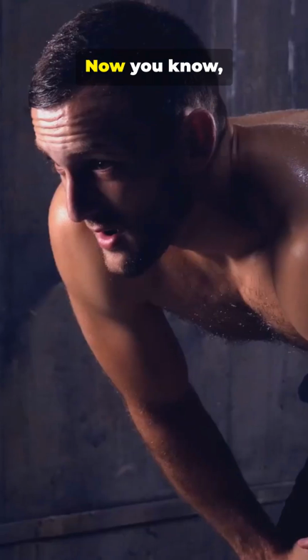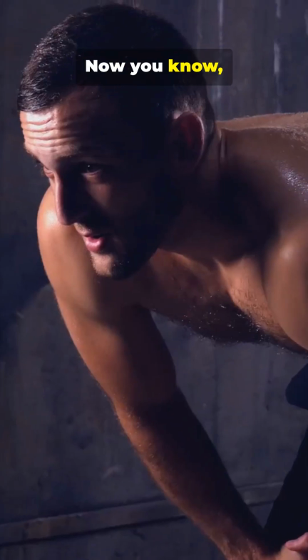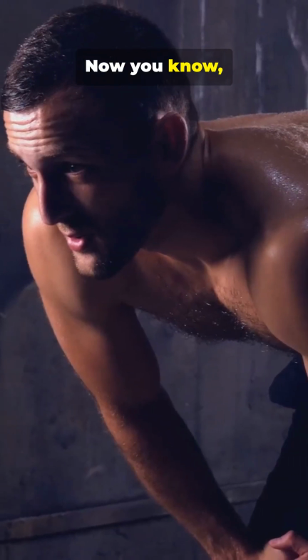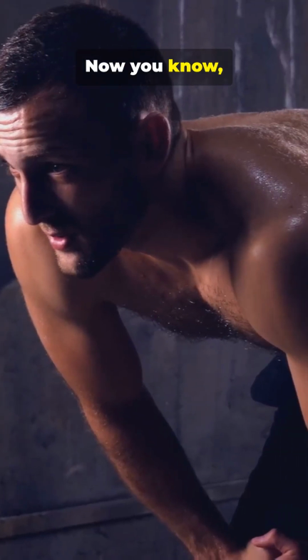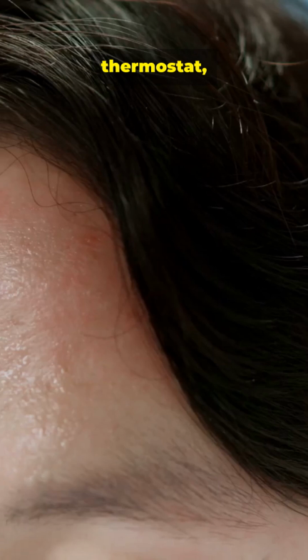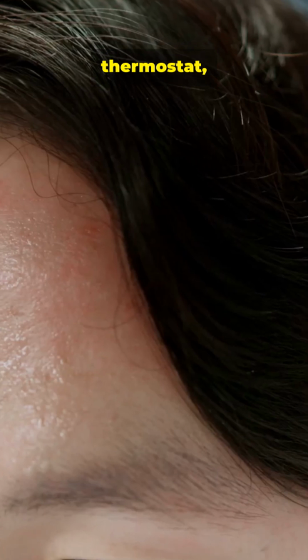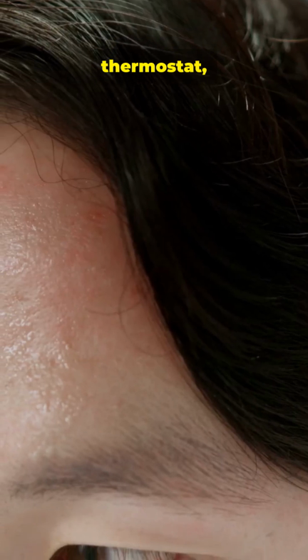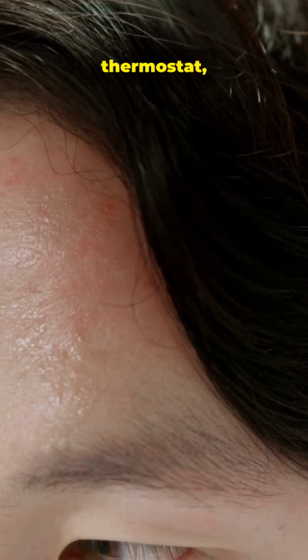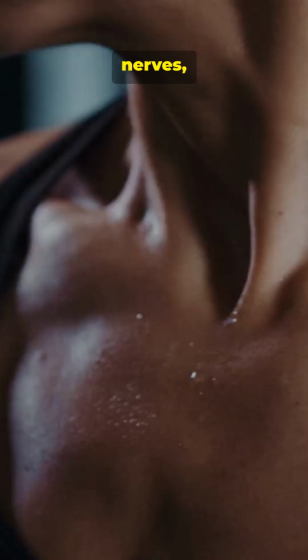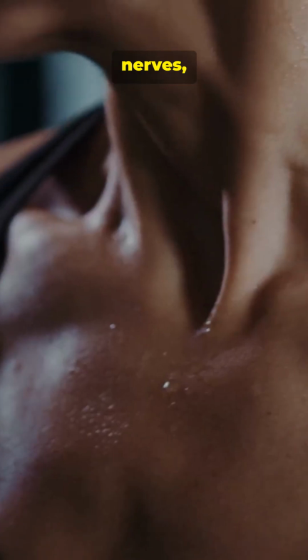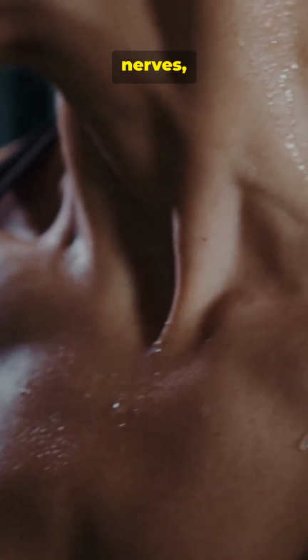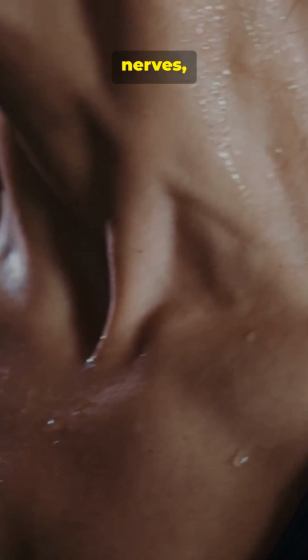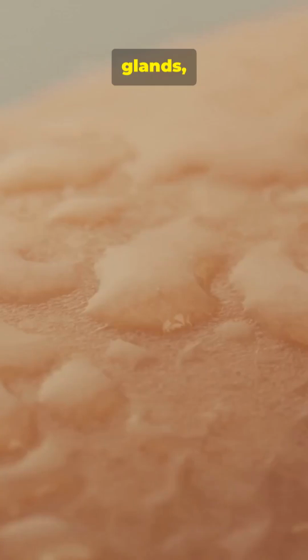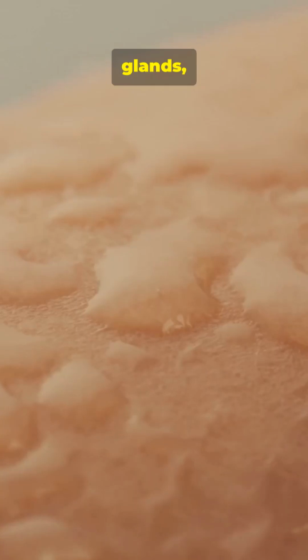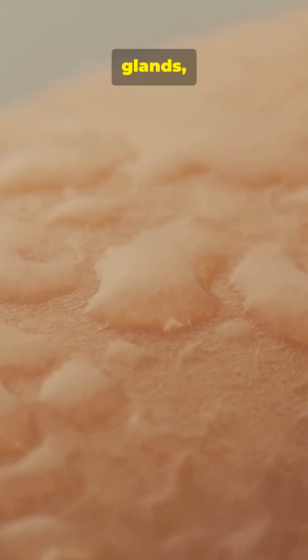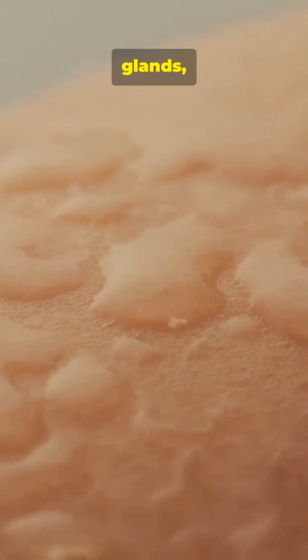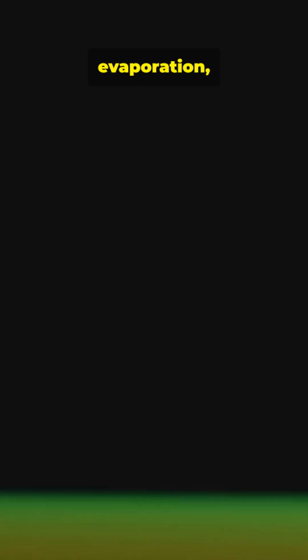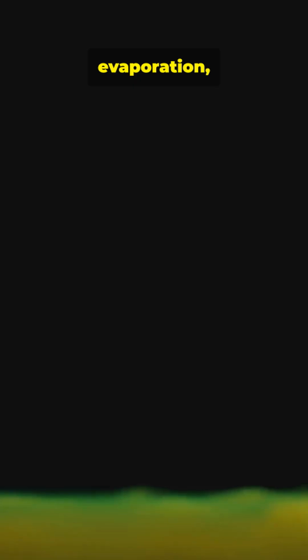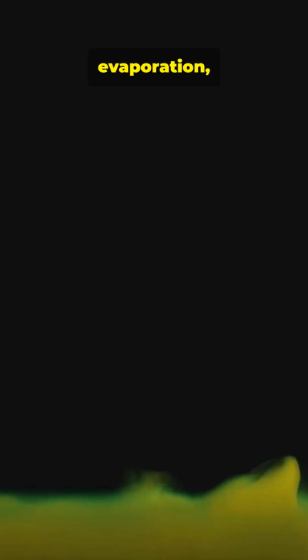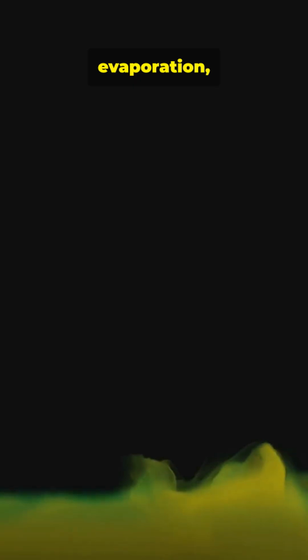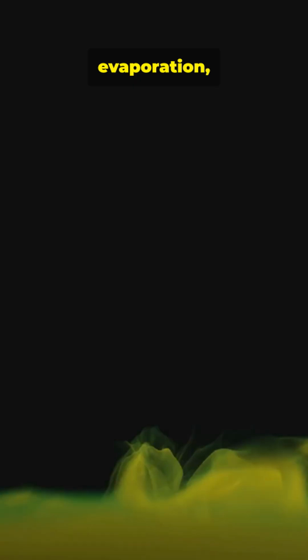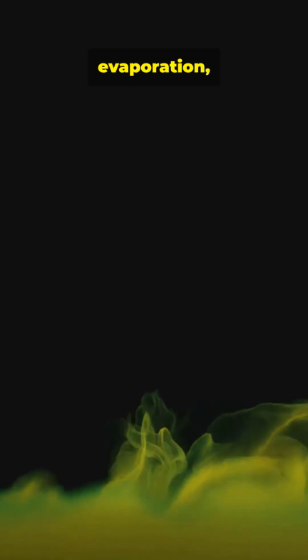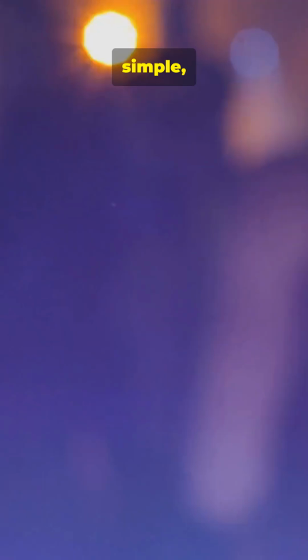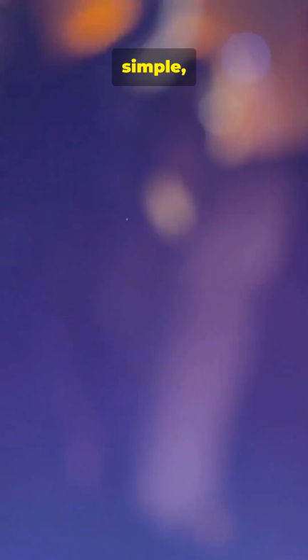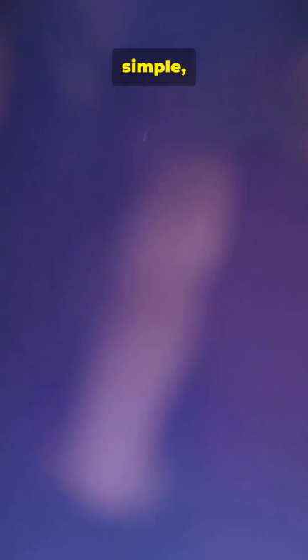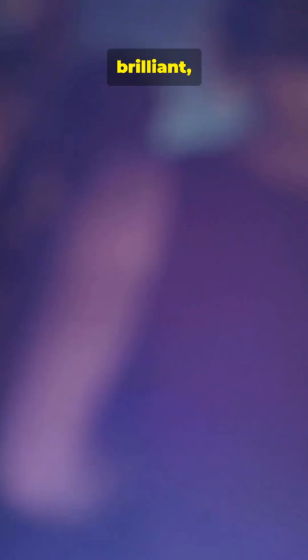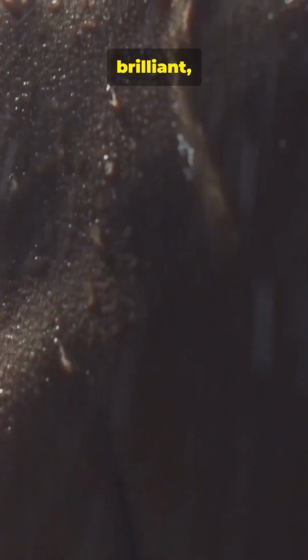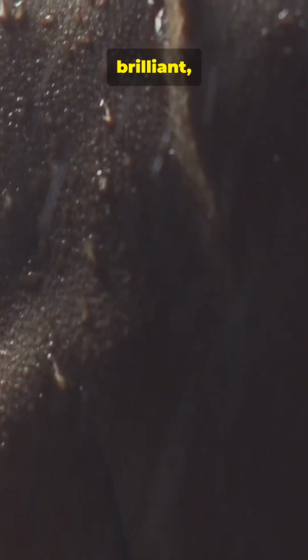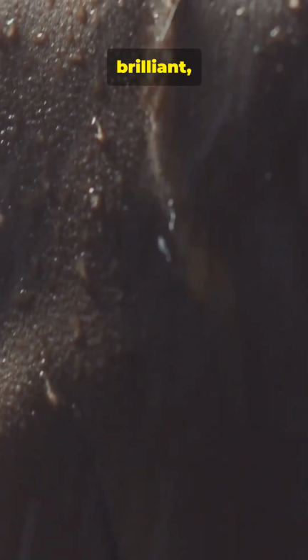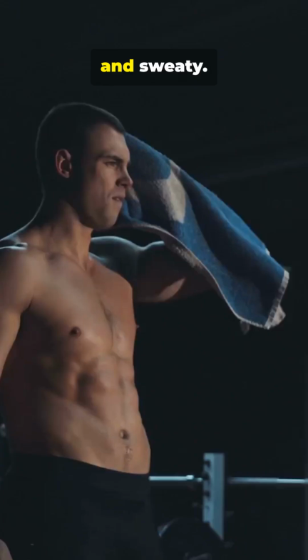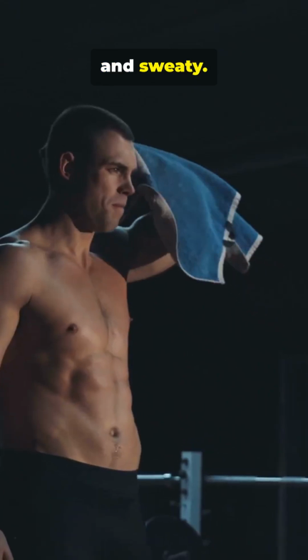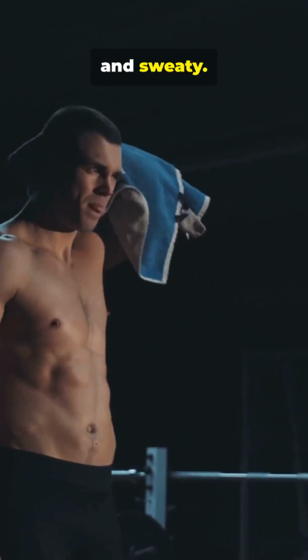Now you know: thermostat, nerves, glands, evaporation — simple, brilliant, and sweaty.